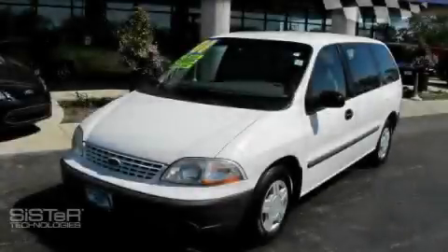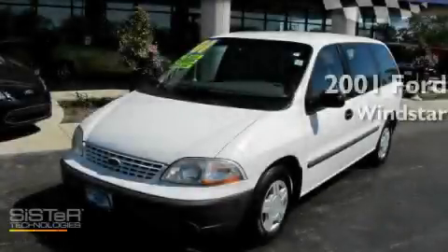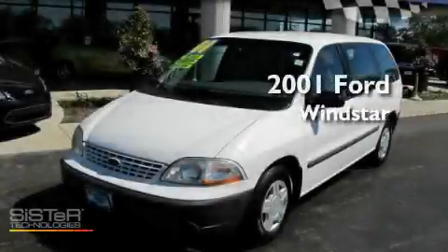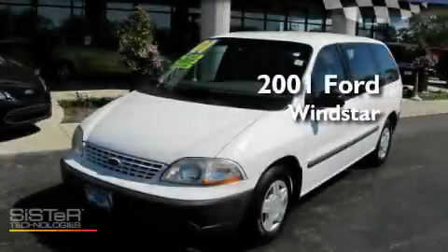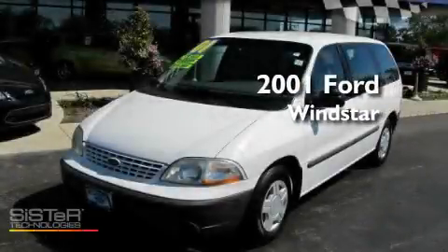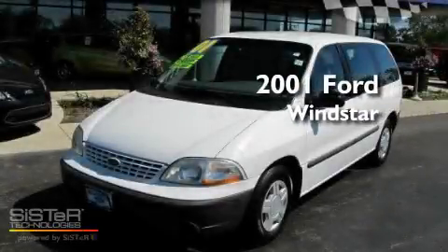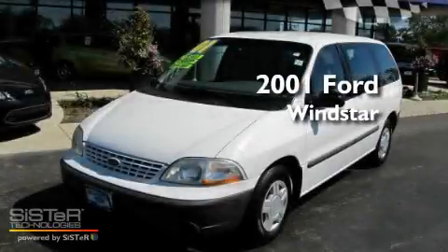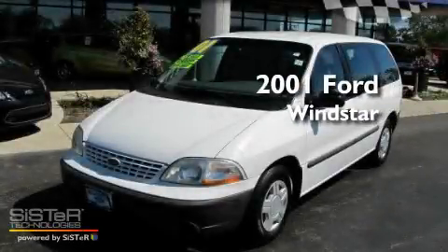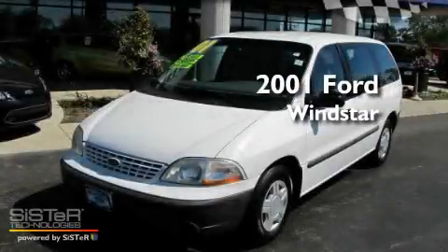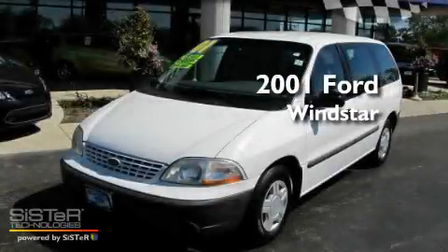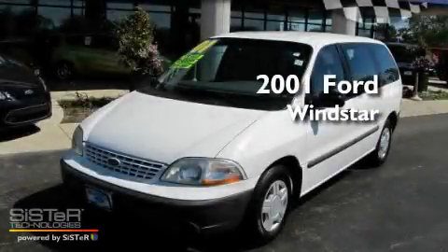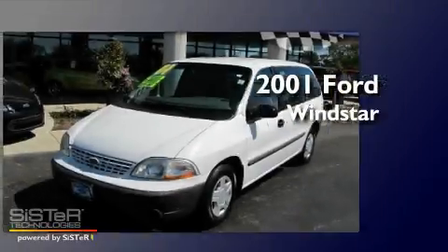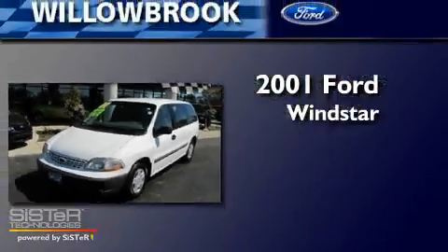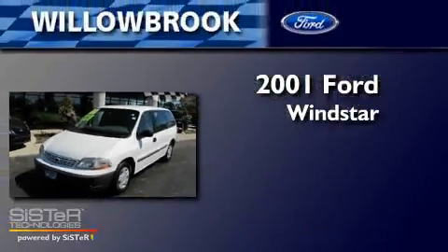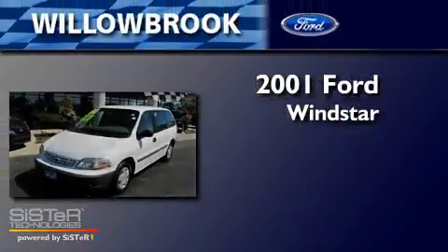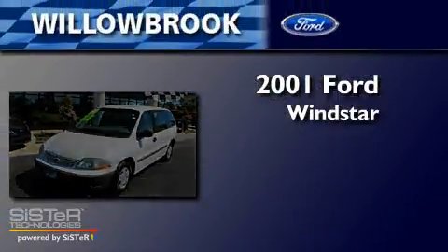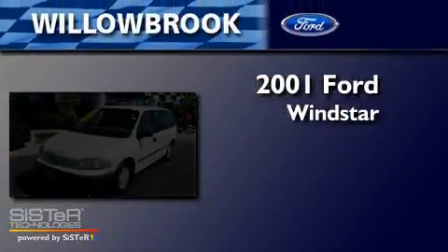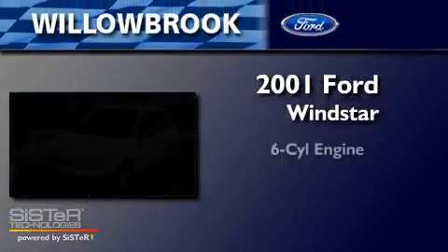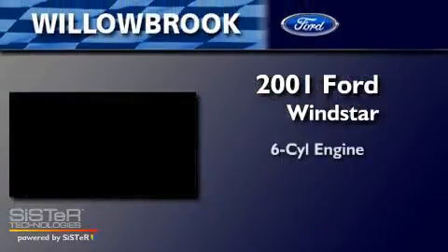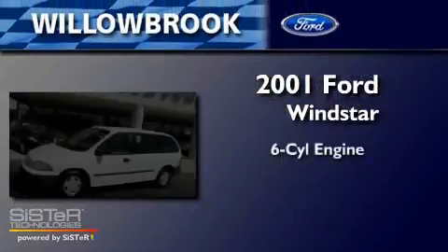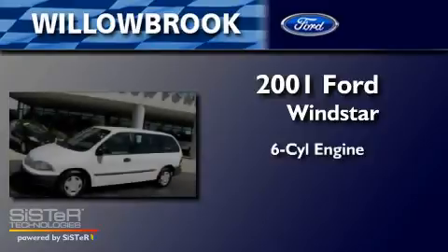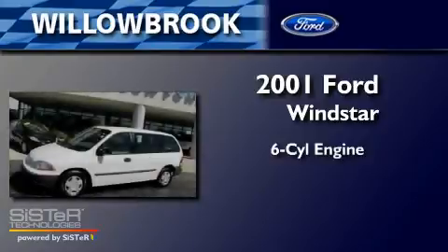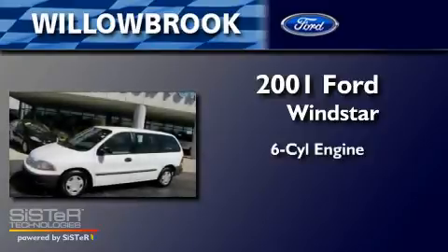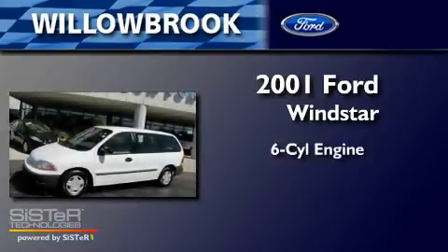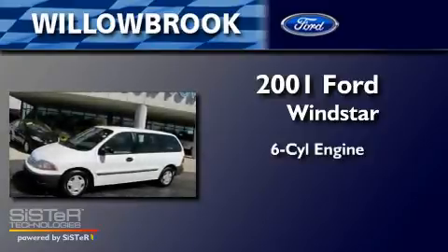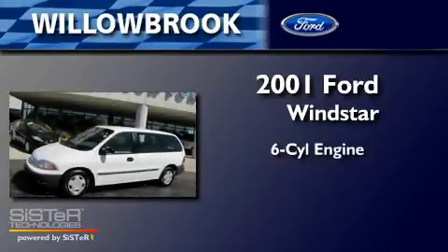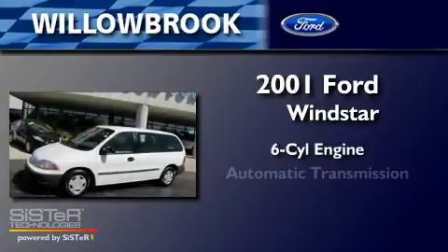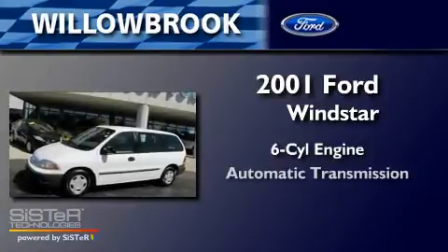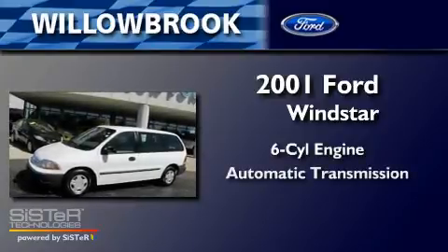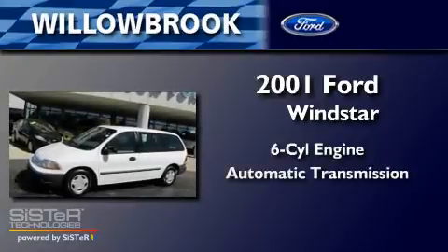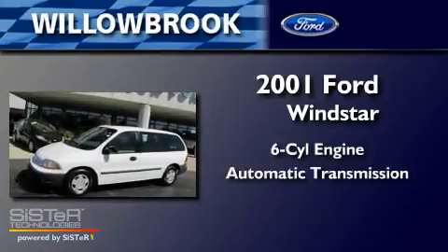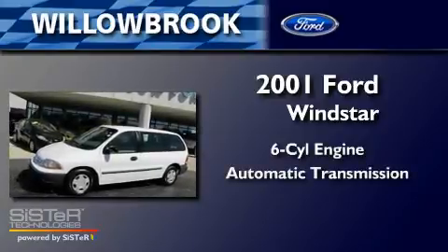This is a 2001 Ford Windstar. It features a six-cylinder engine and an automatic transmission.